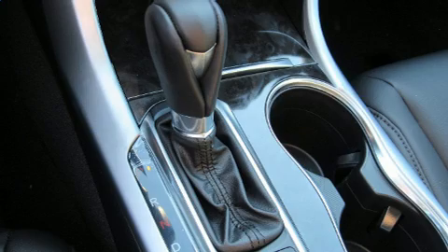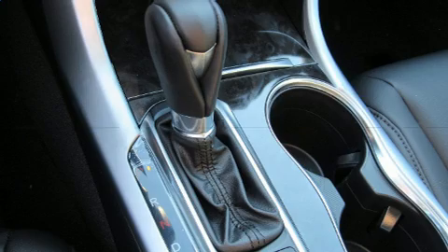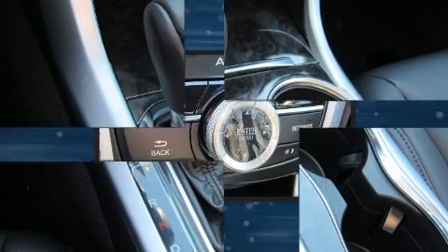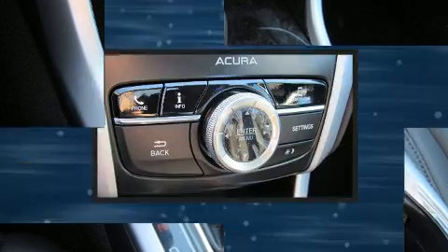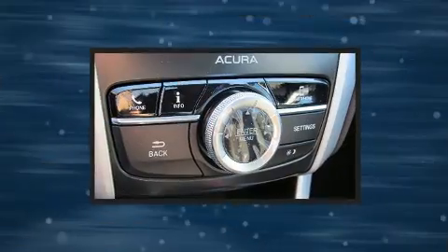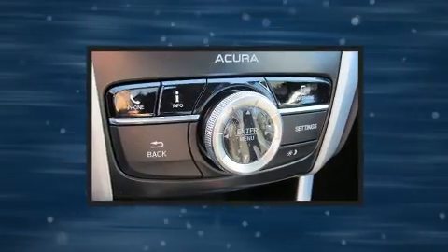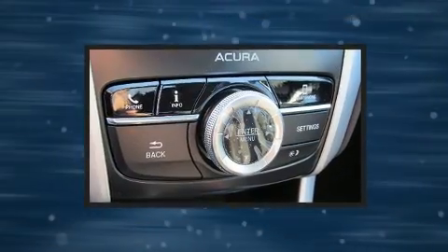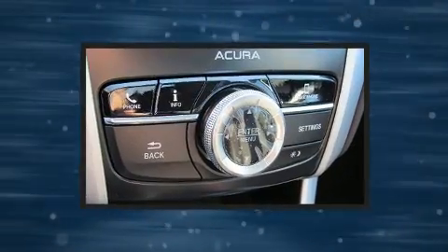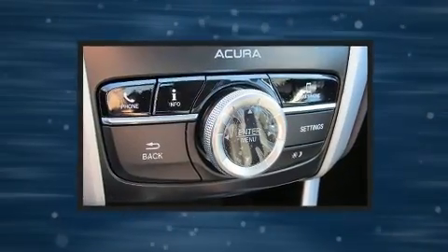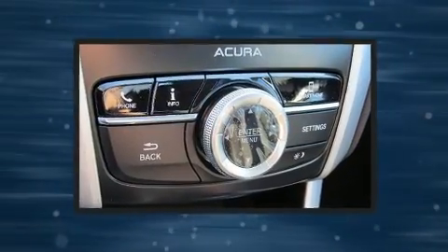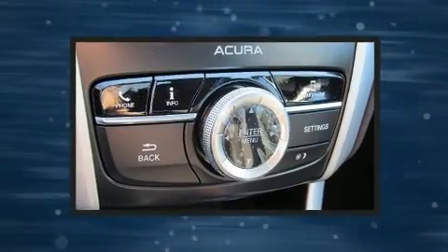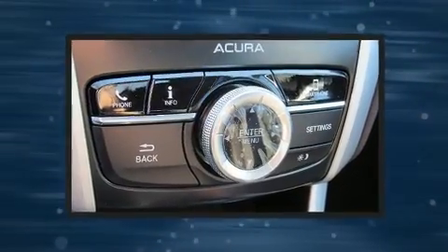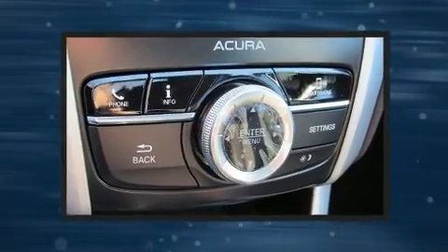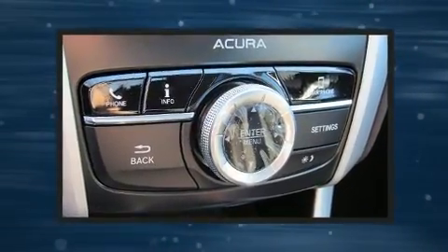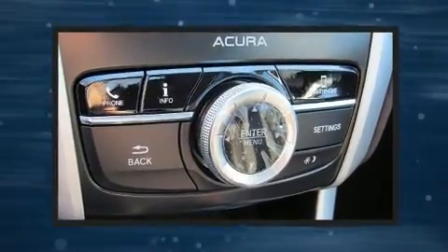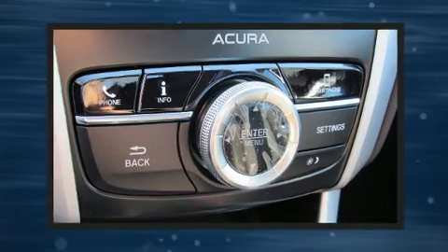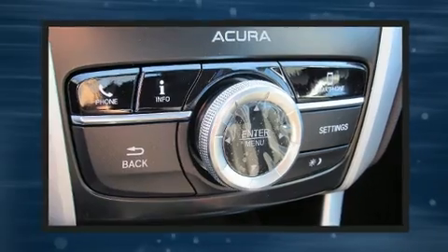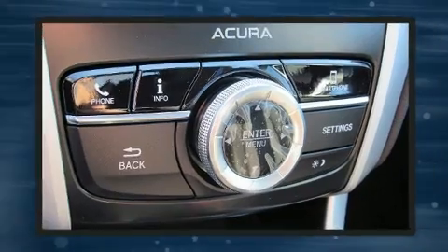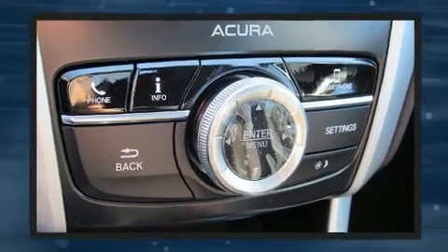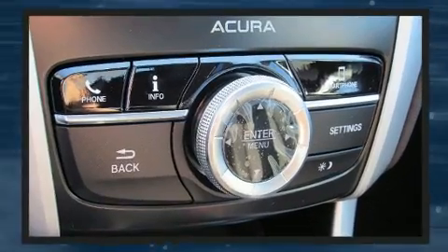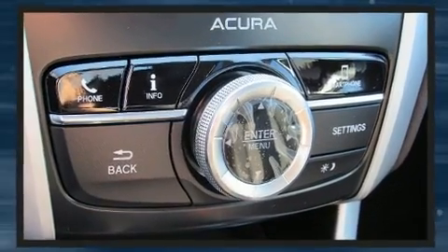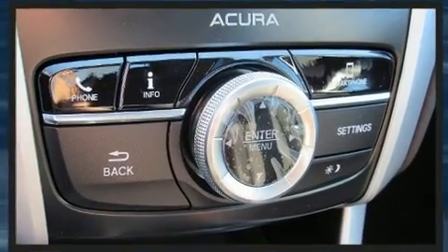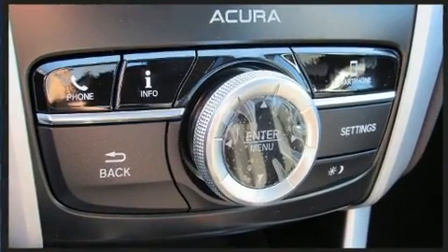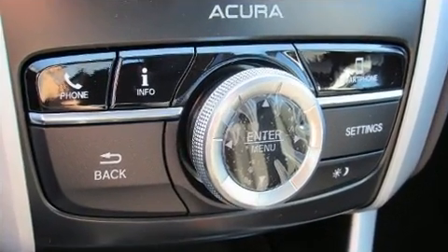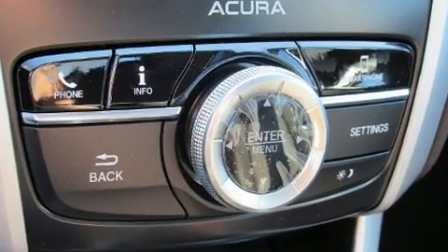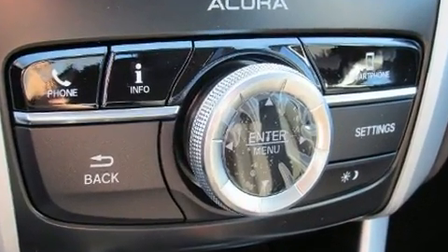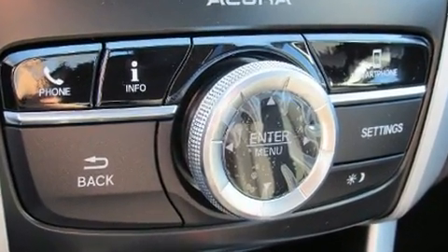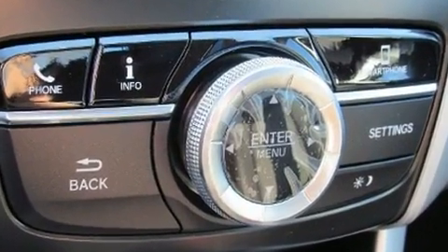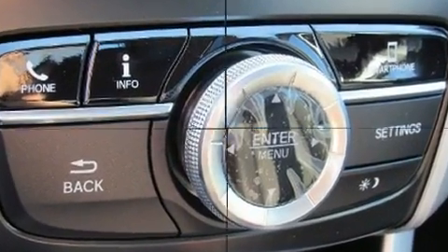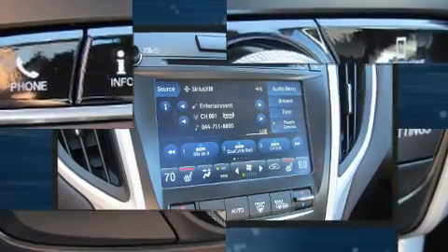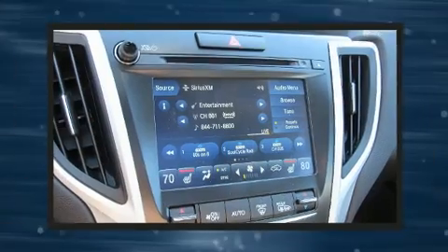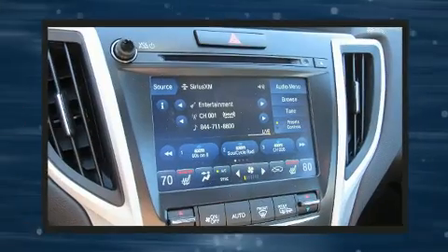Premium sound drives seven speakers, providing you and your passengers a sensational audio experience.